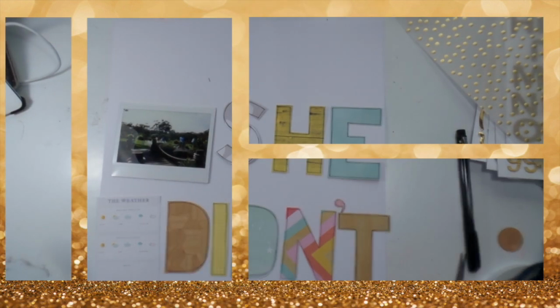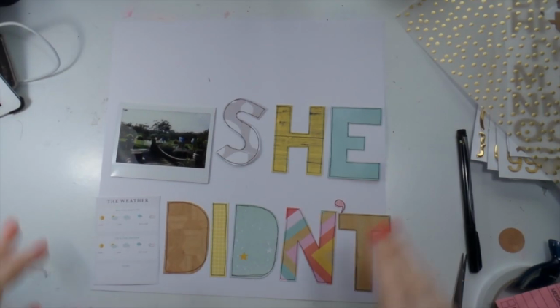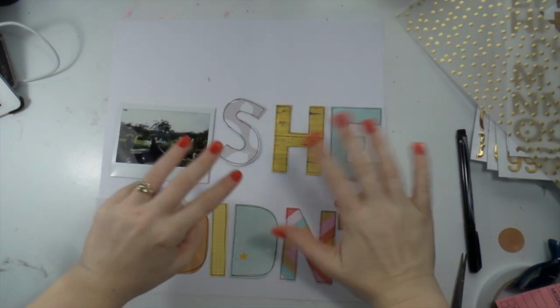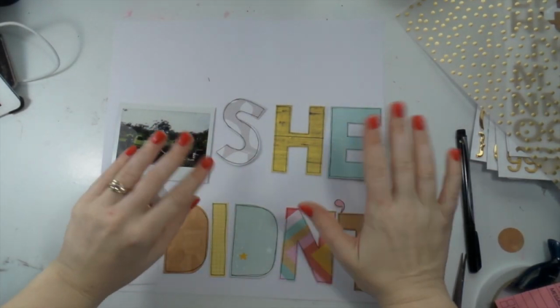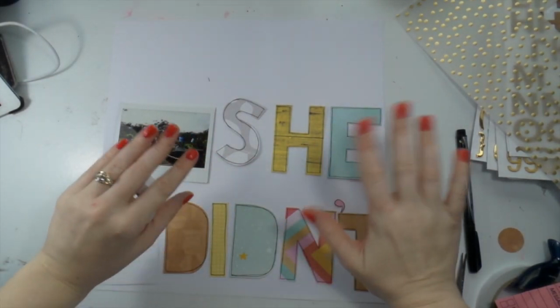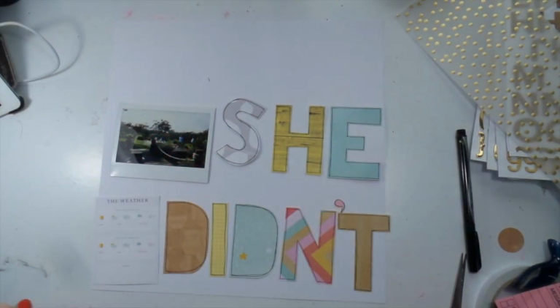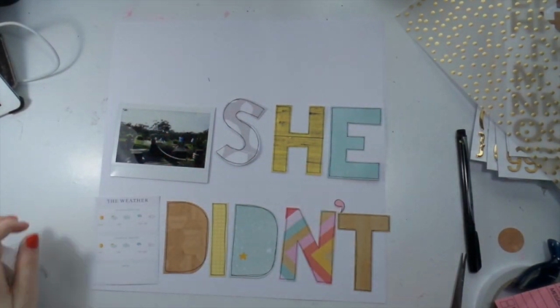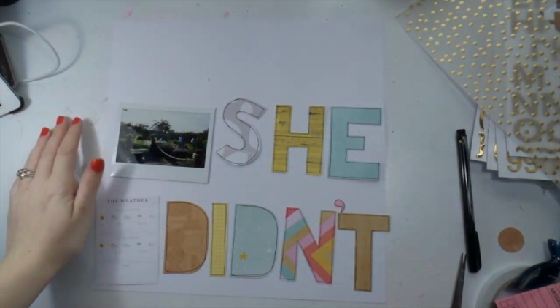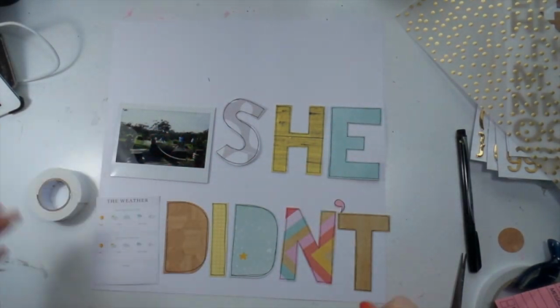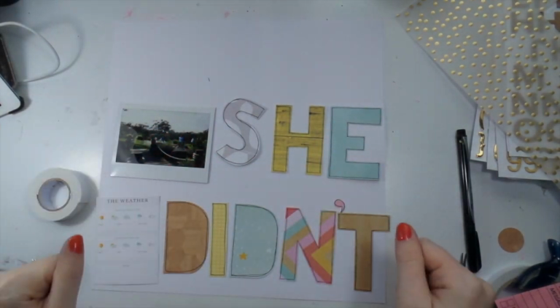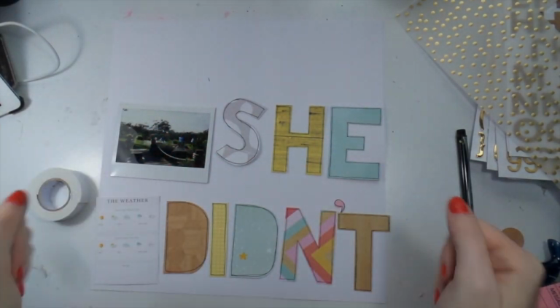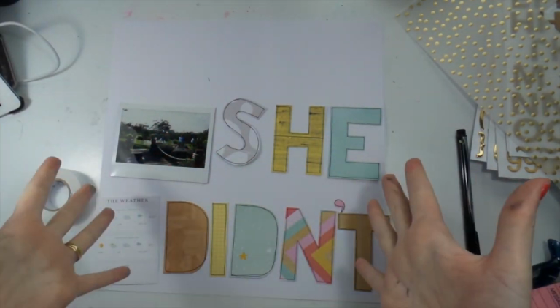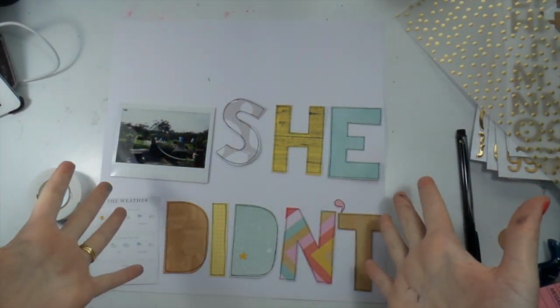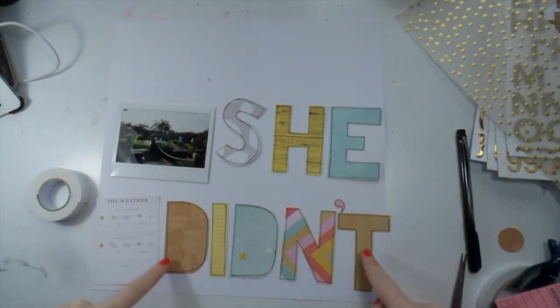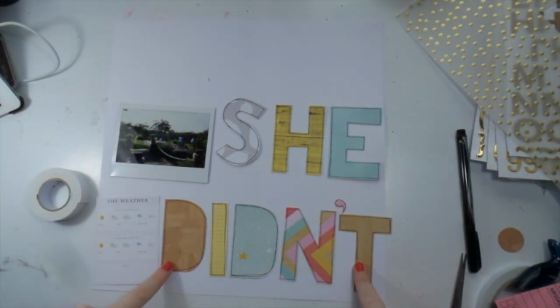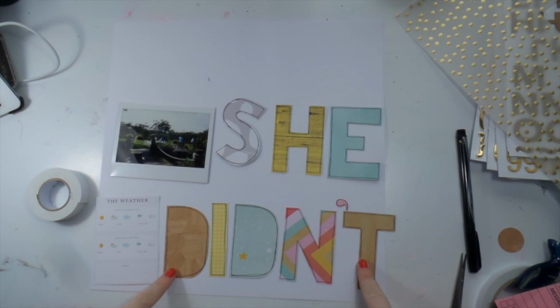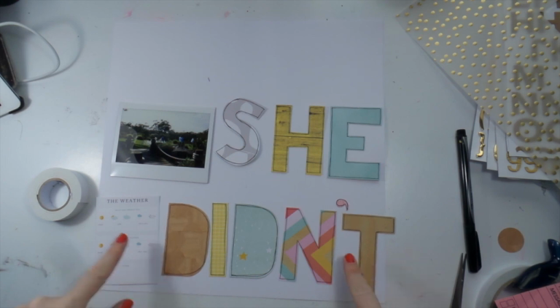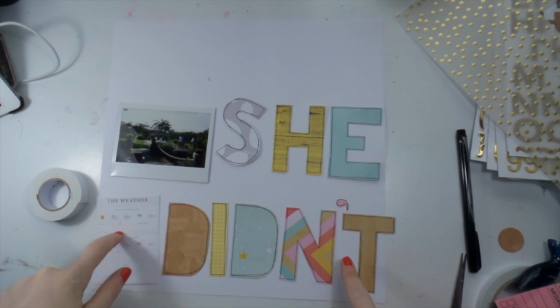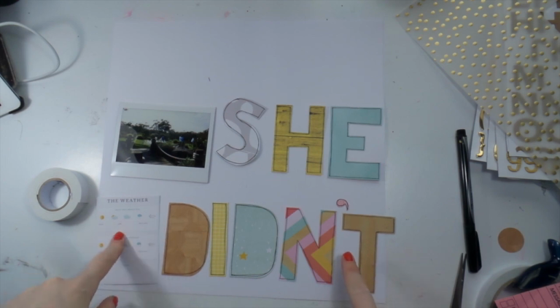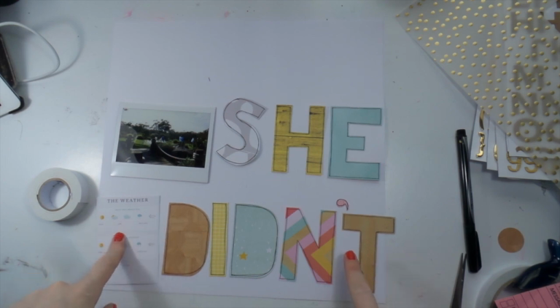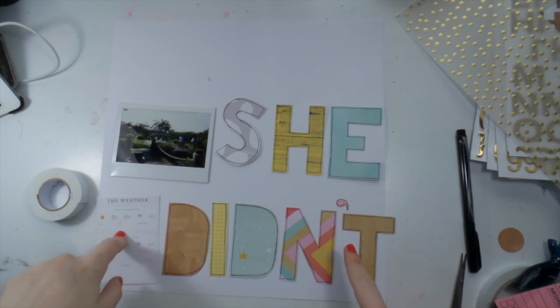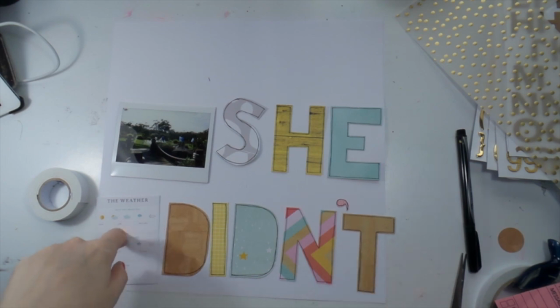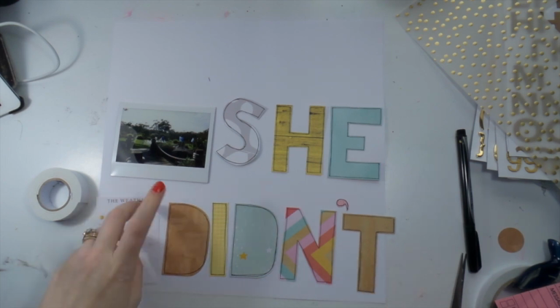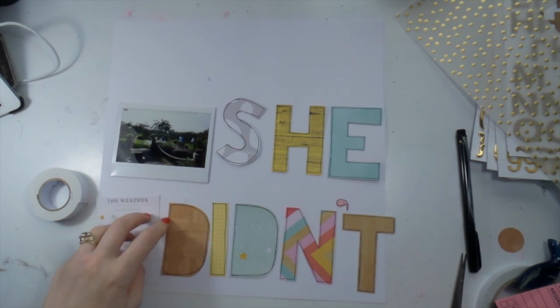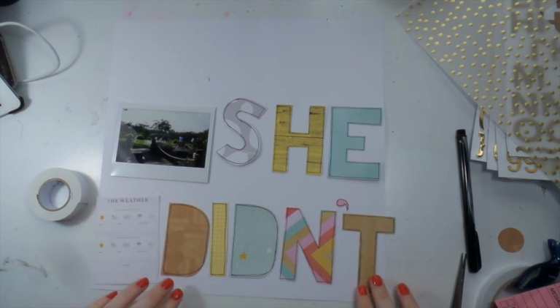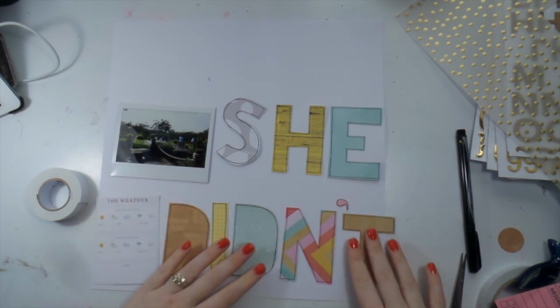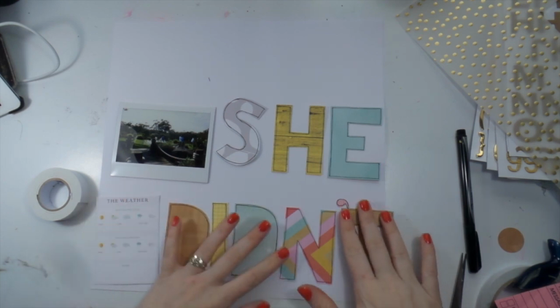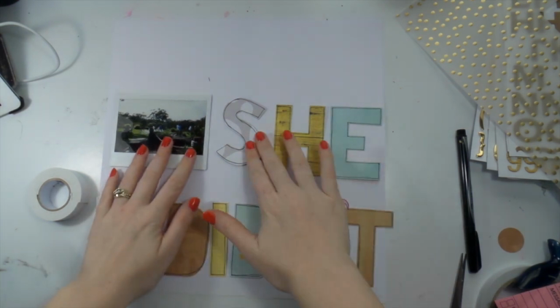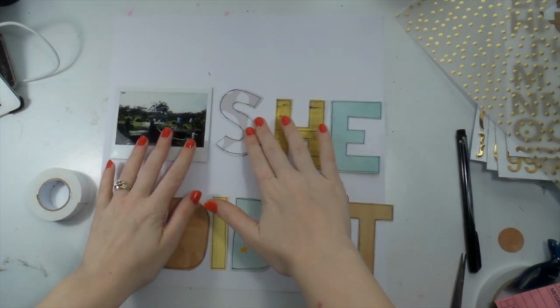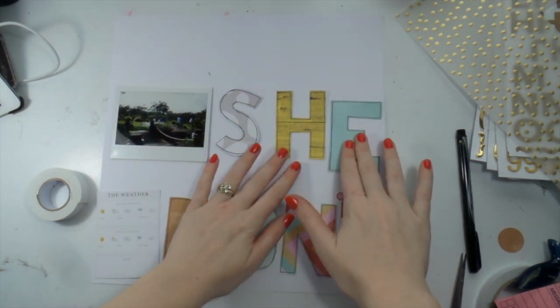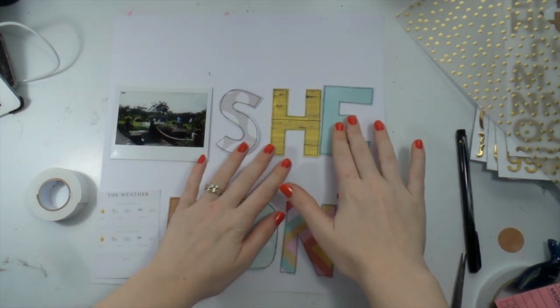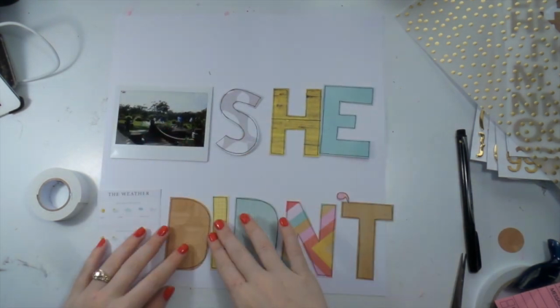Yo yo yo, it's Adele from Inky Quill and I have got a super quick process video for you today, so I have to talk fast.